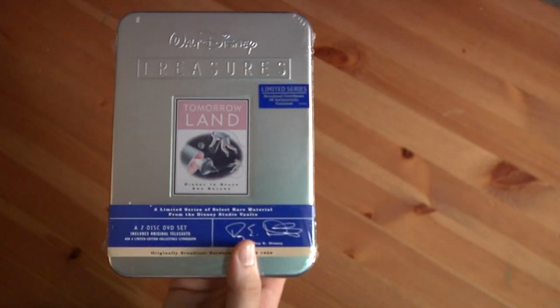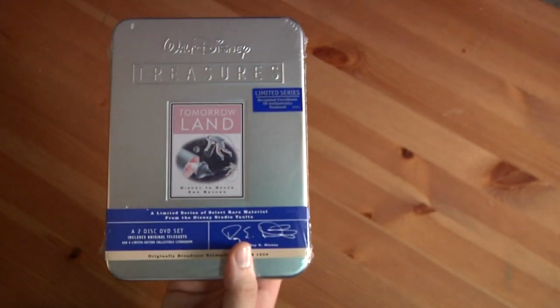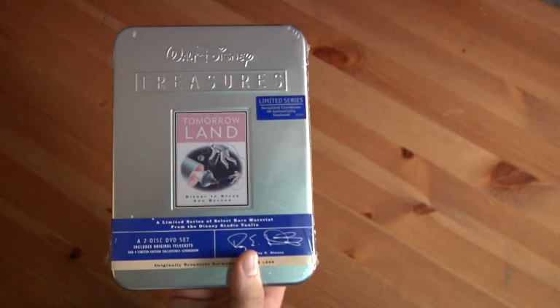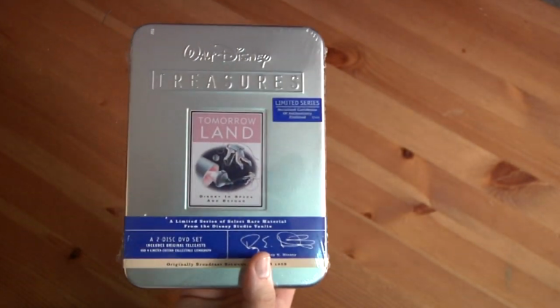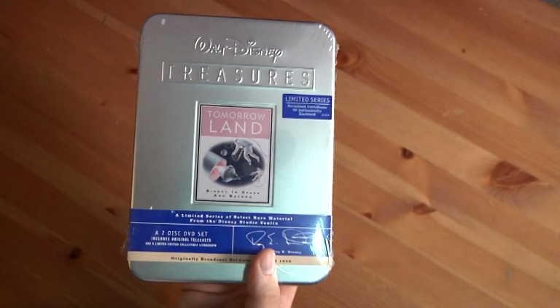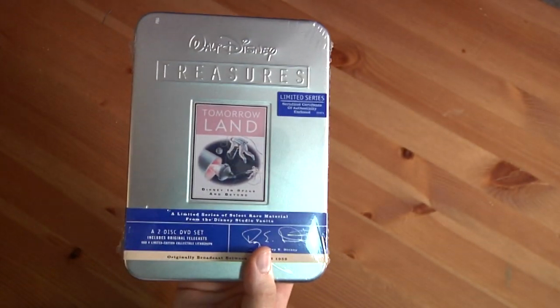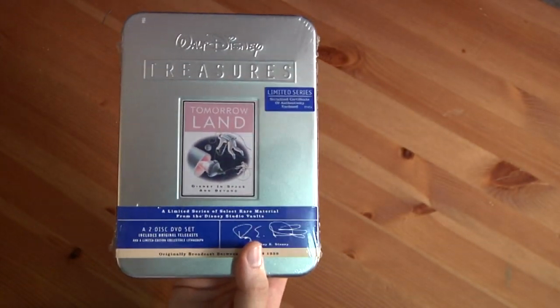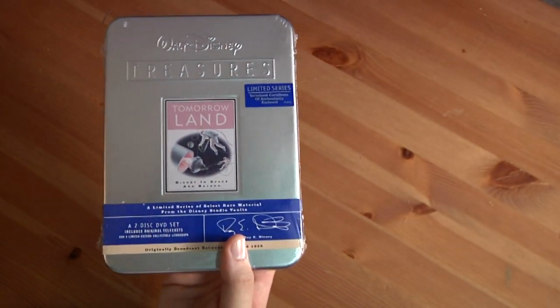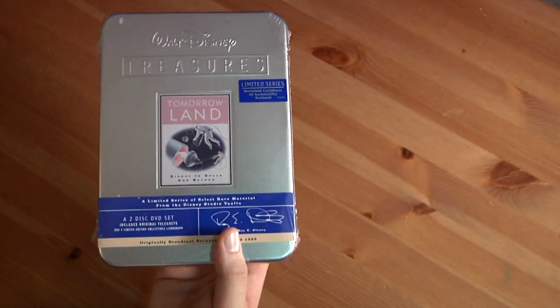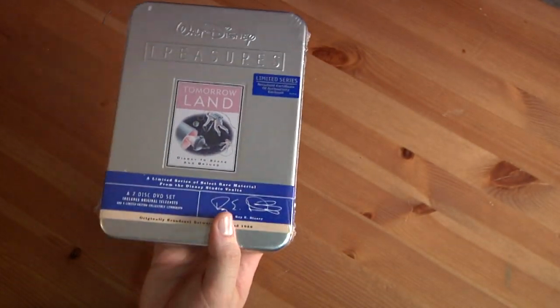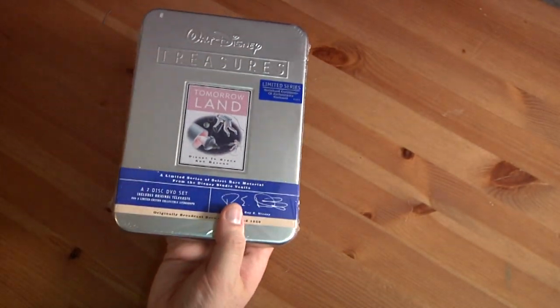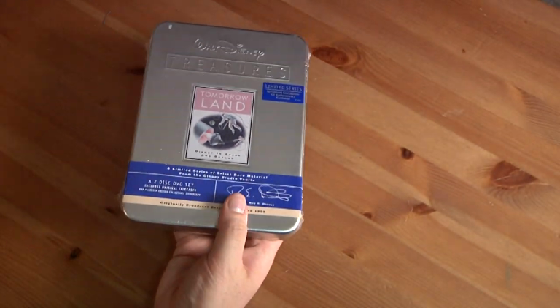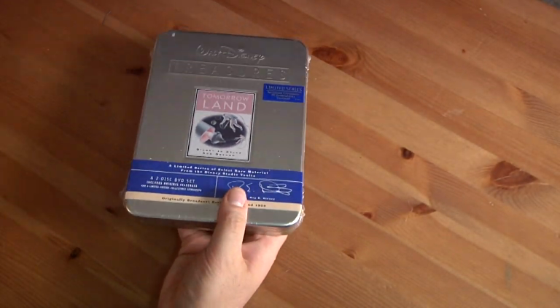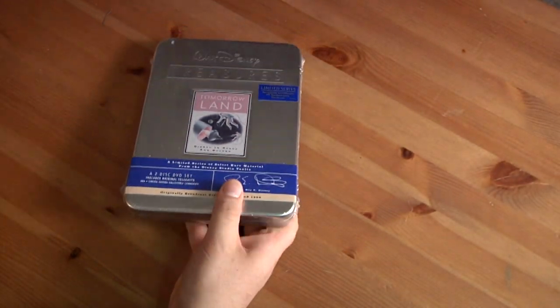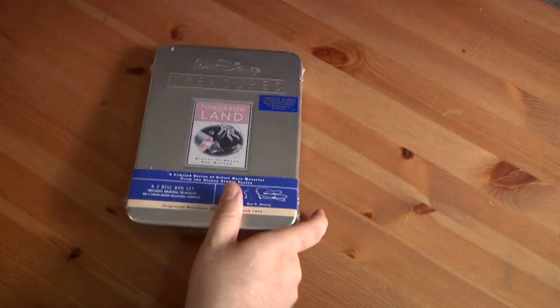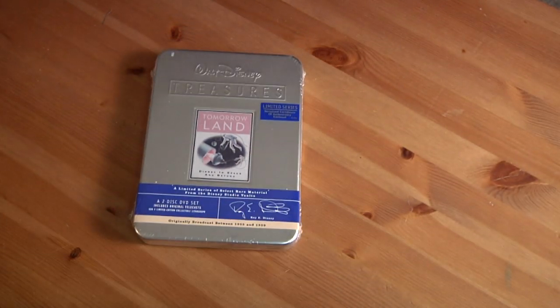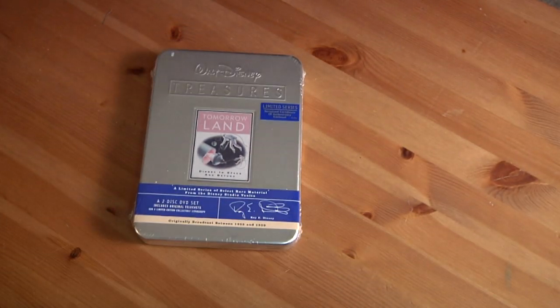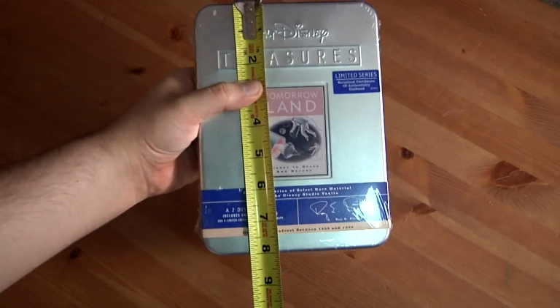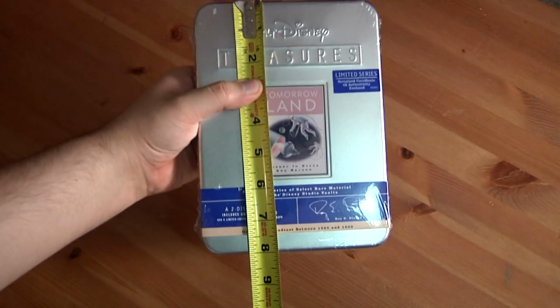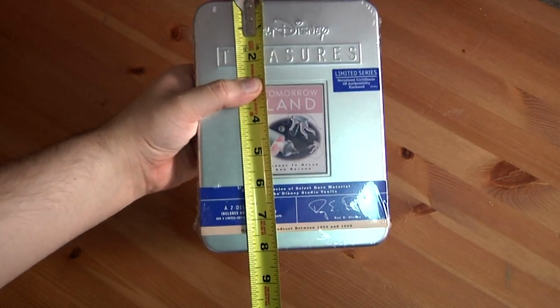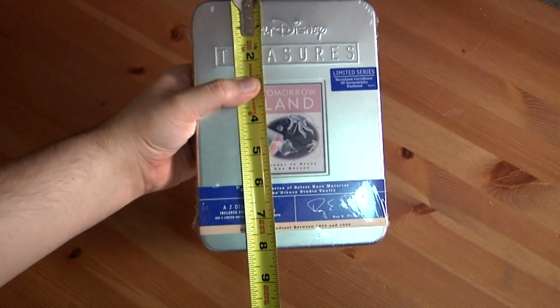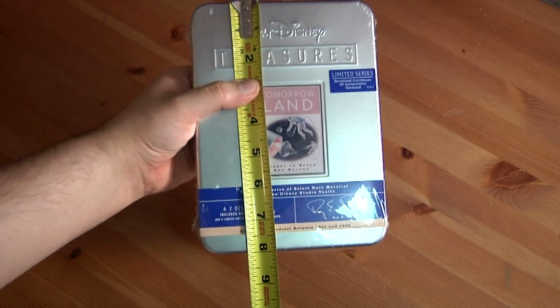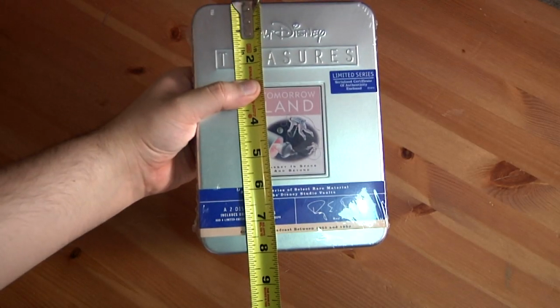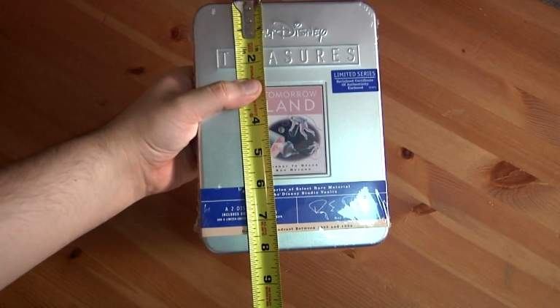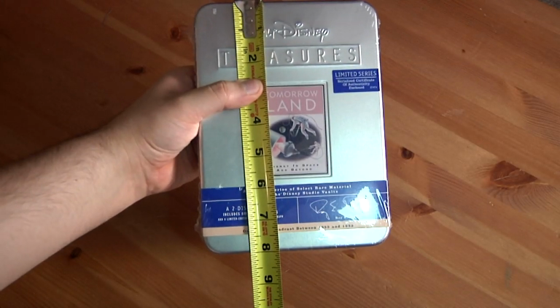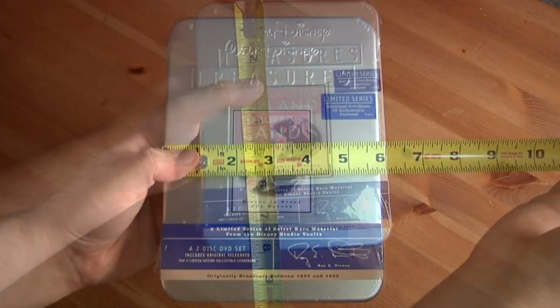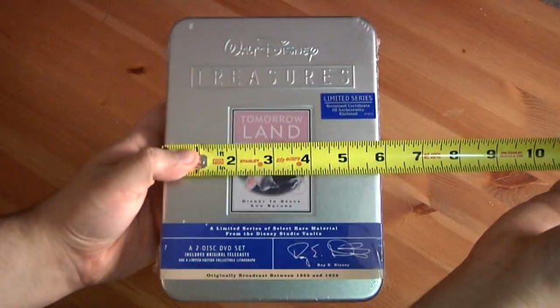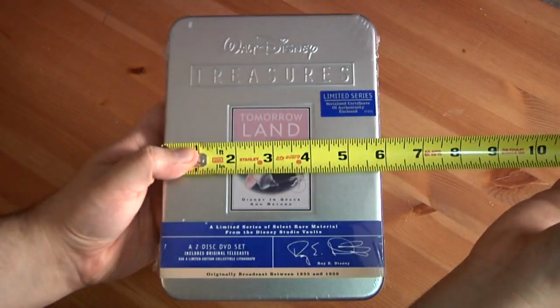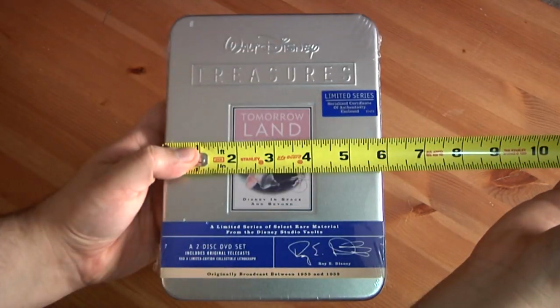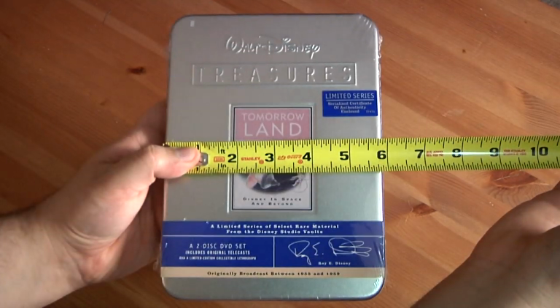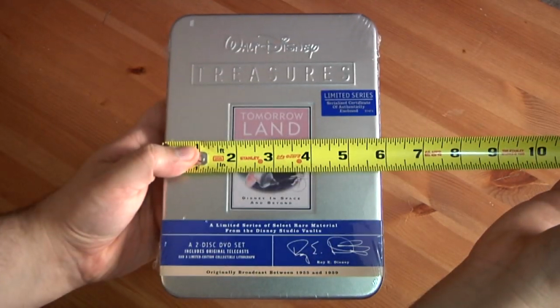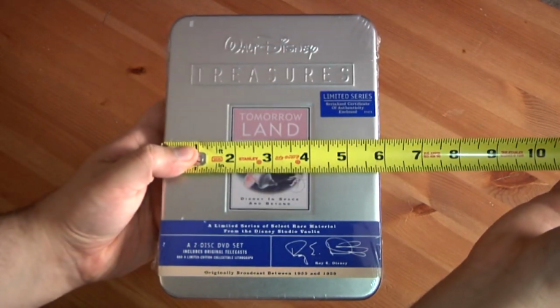Let me give you some specs on this thing. It measures 8 inches by 5 and three-quarters by 1.